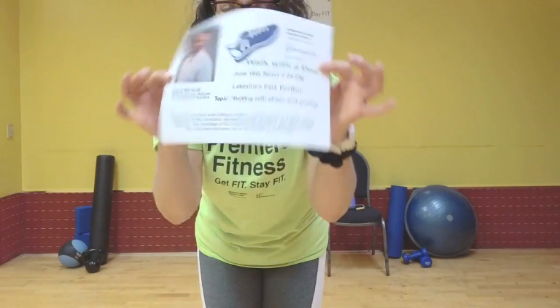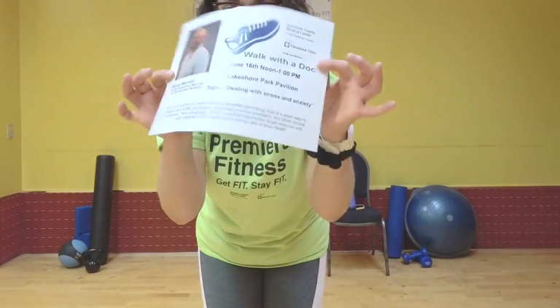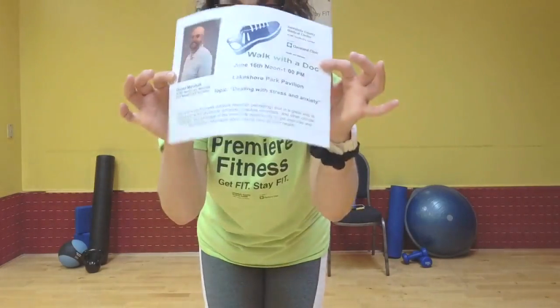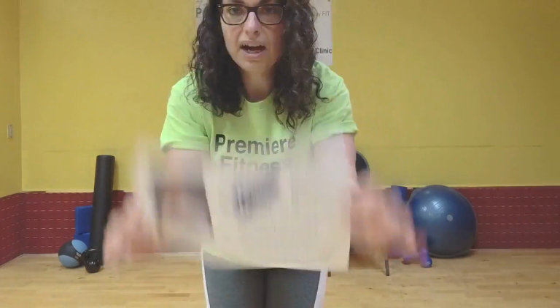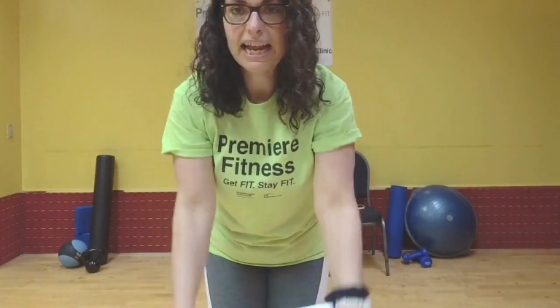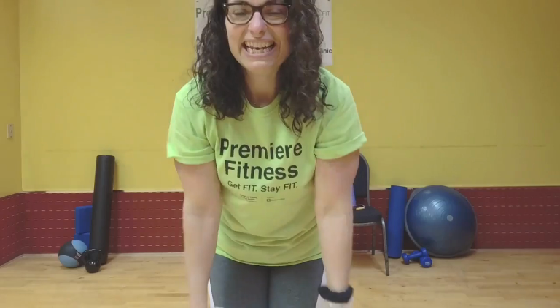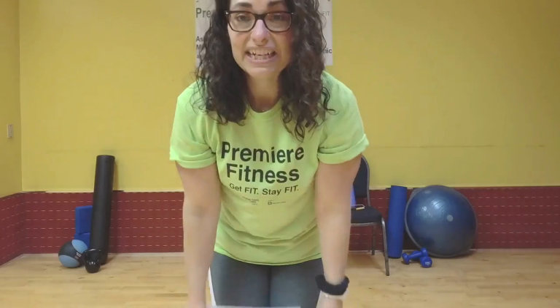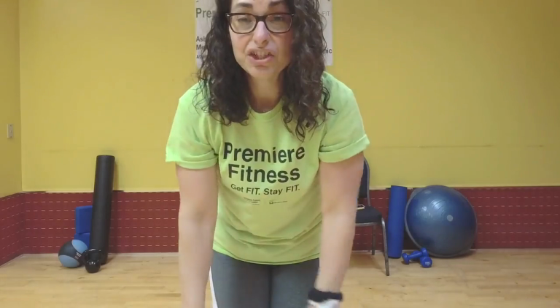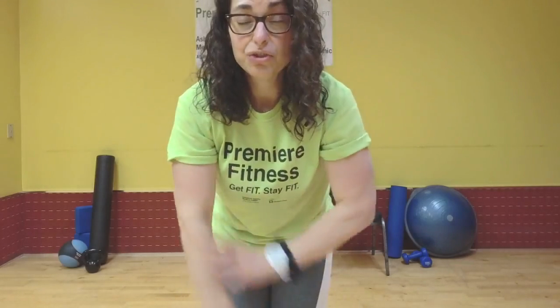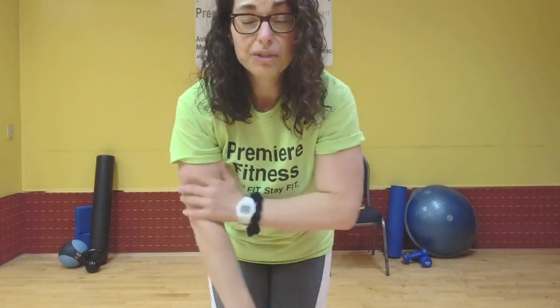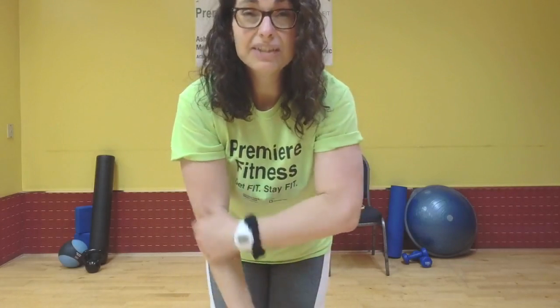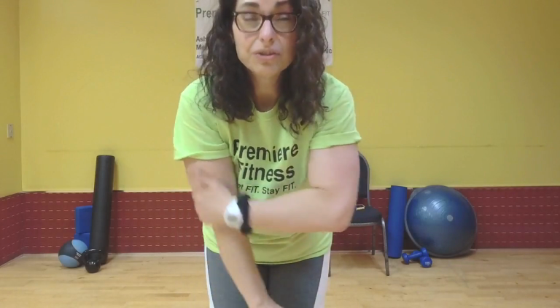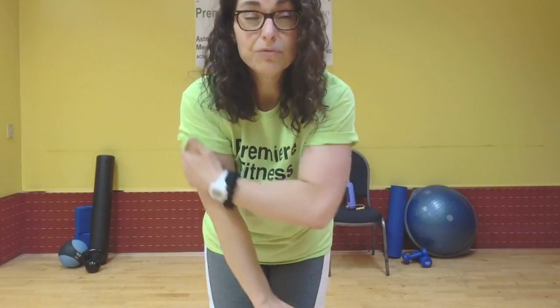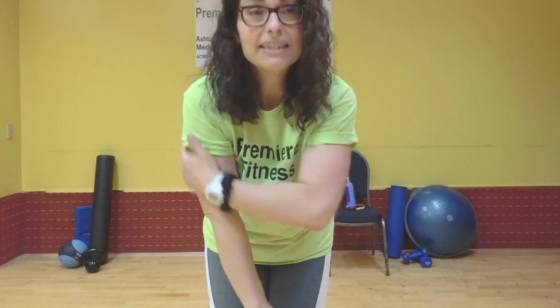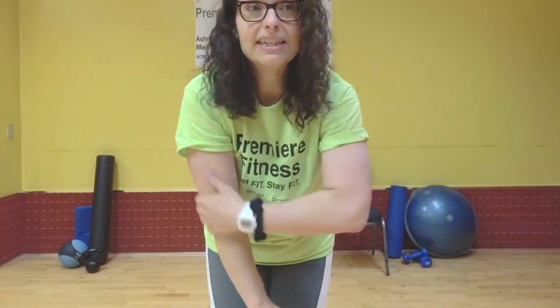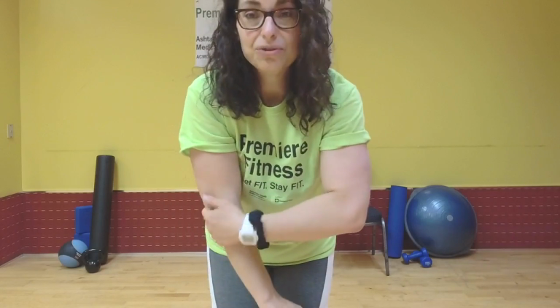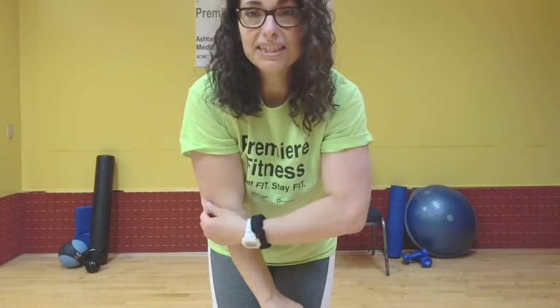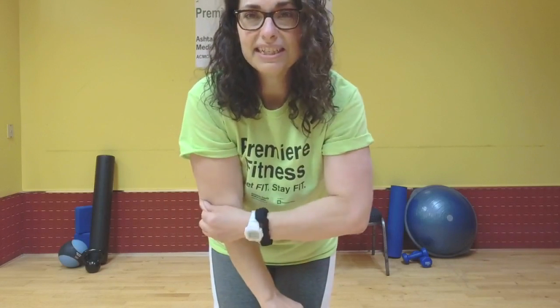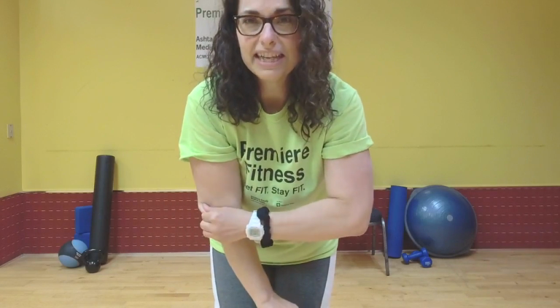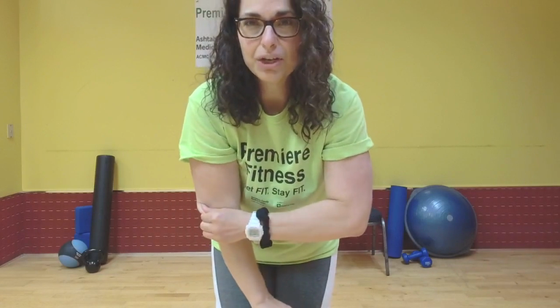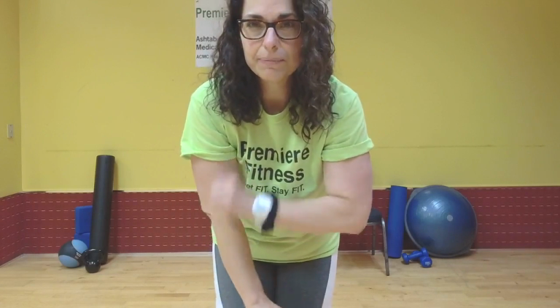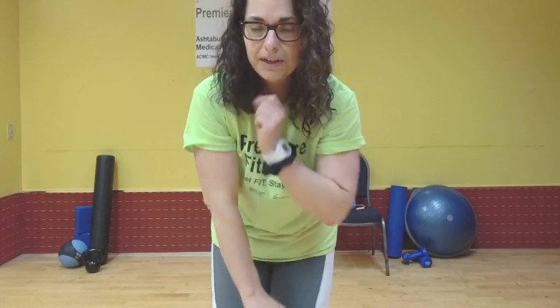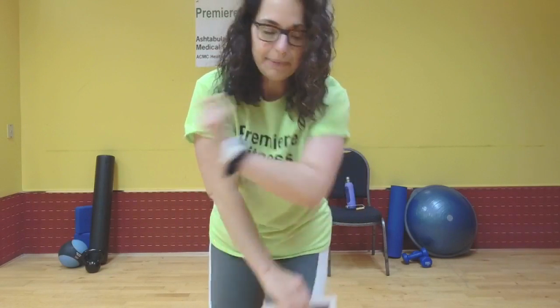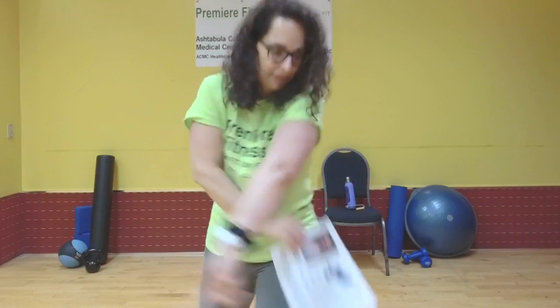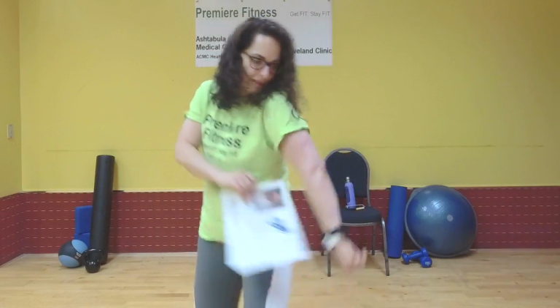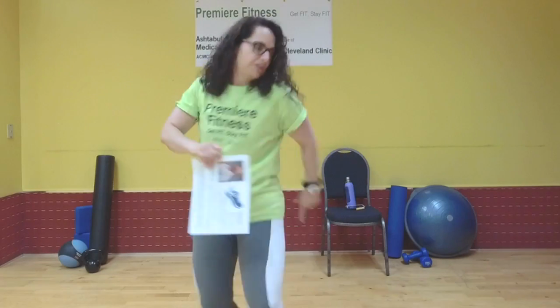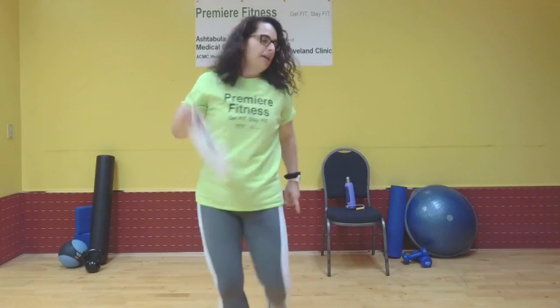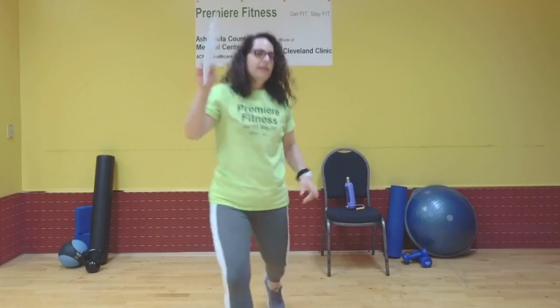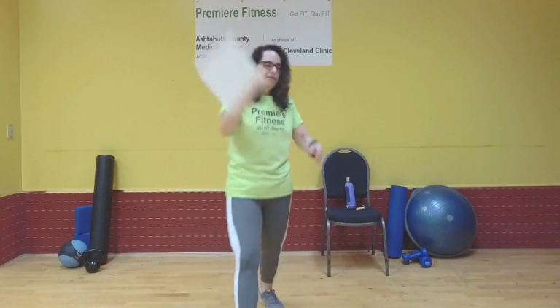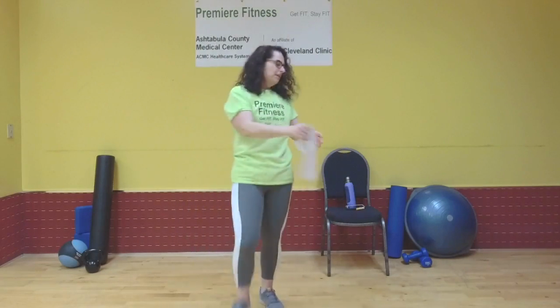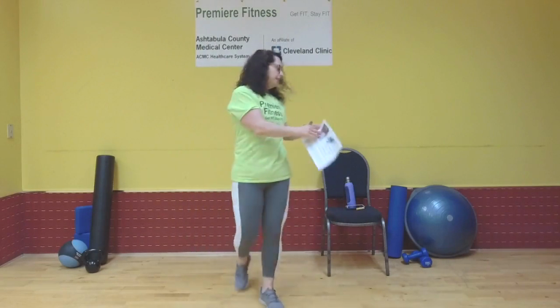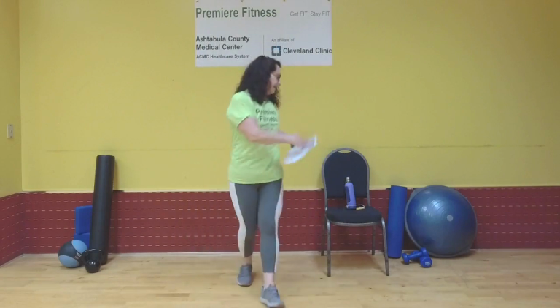Walk with a Doc — next Wednesday, June 16th at noon. Okay, so enough of that.